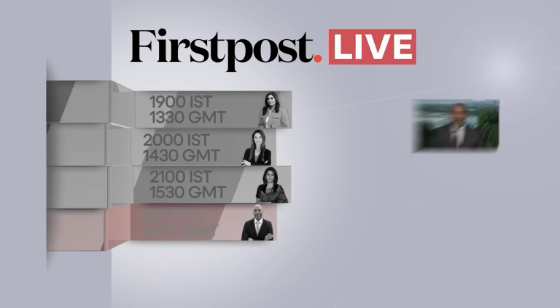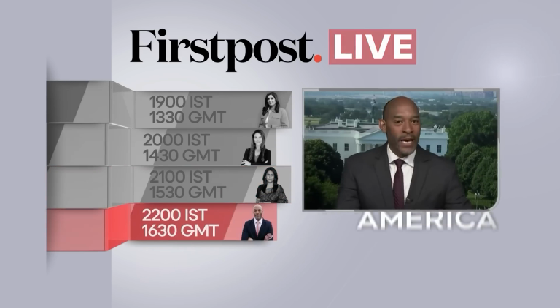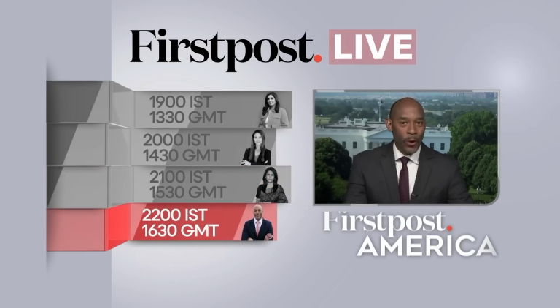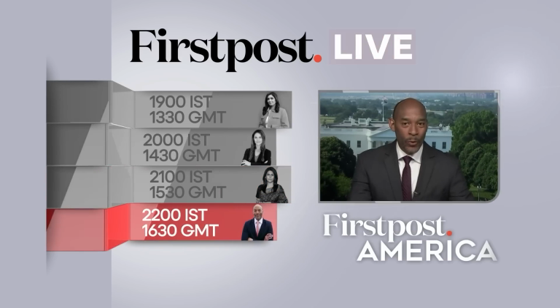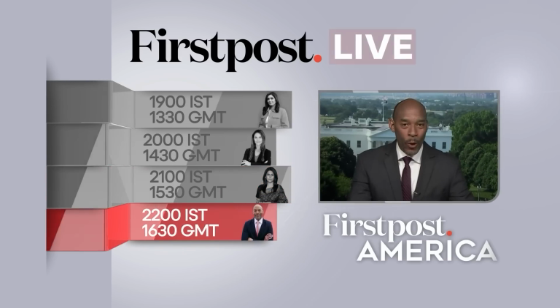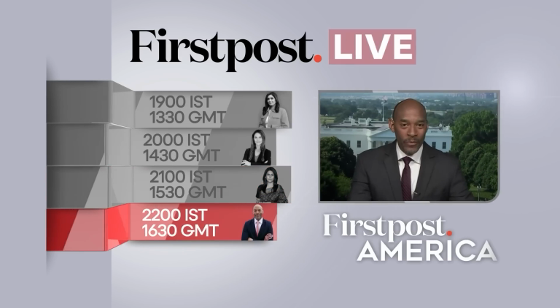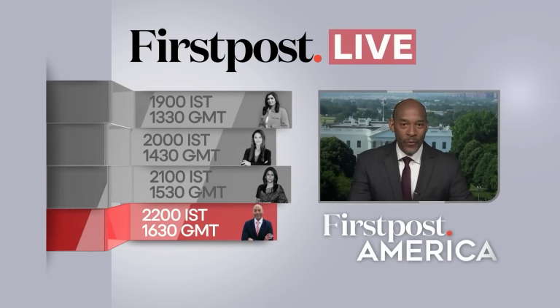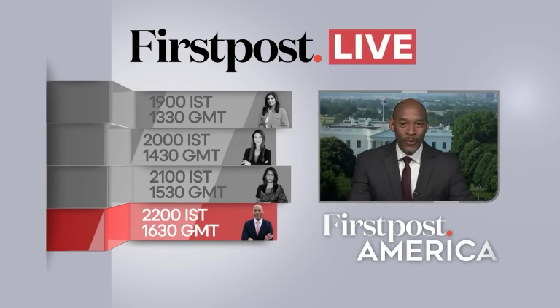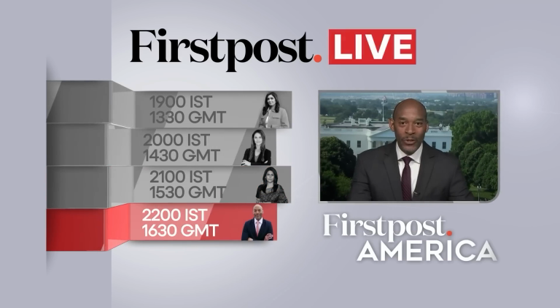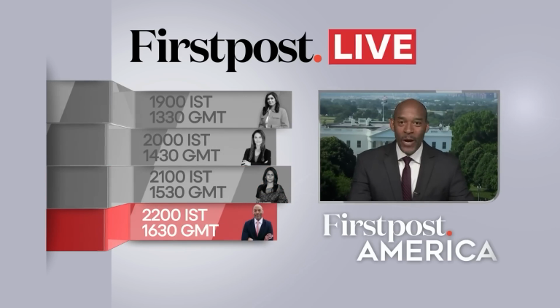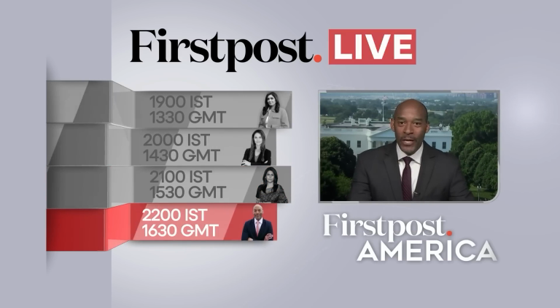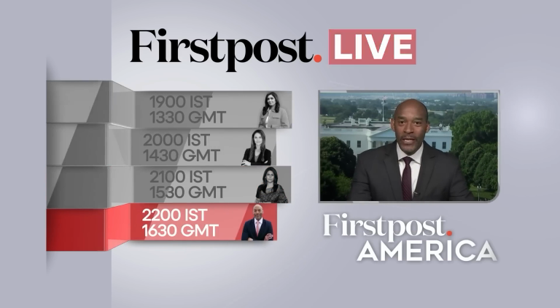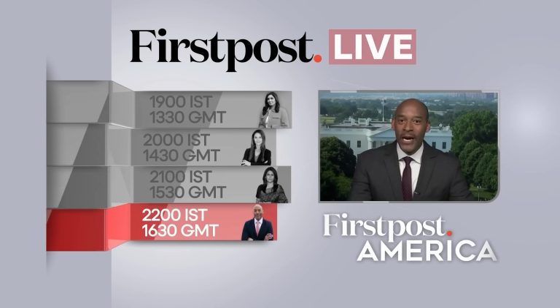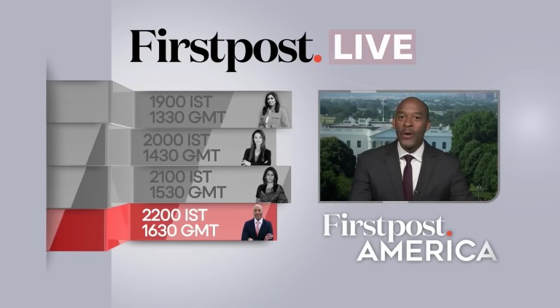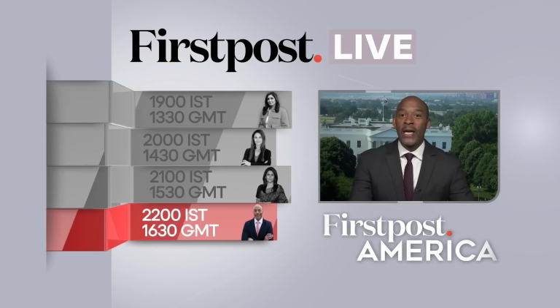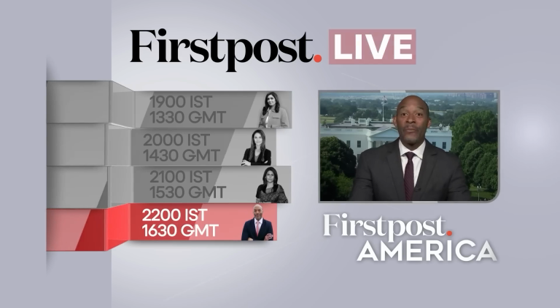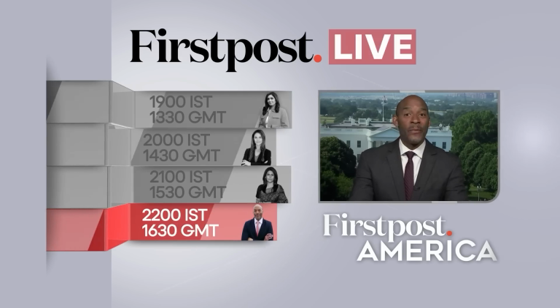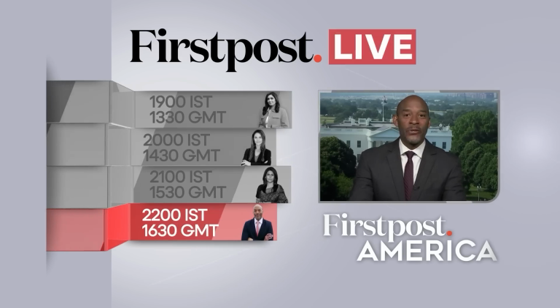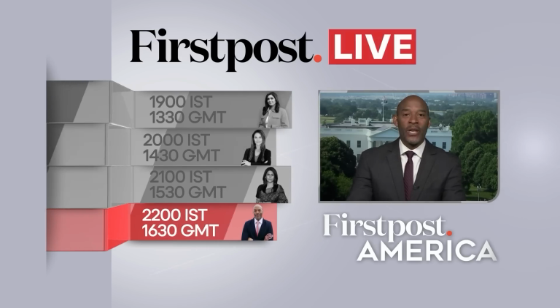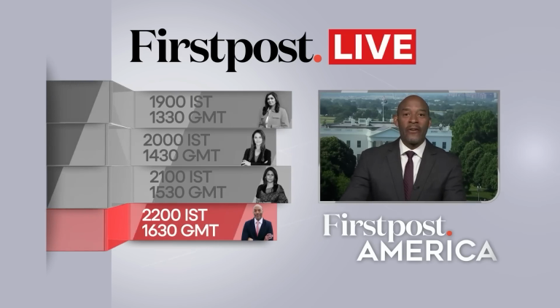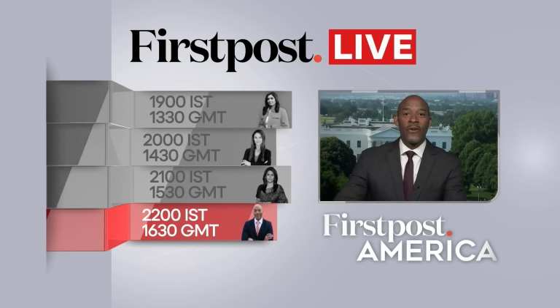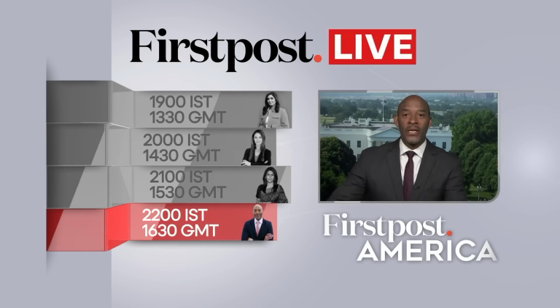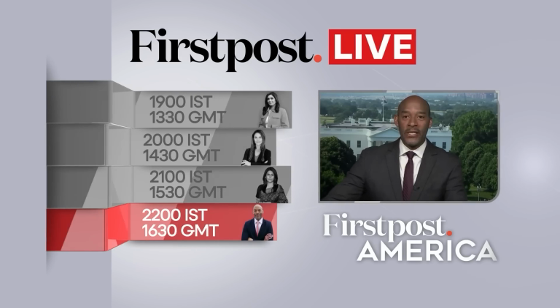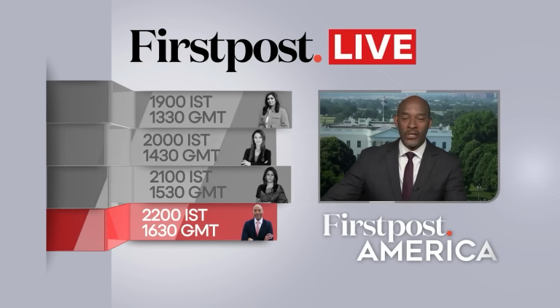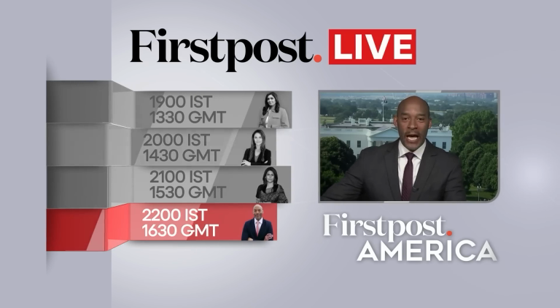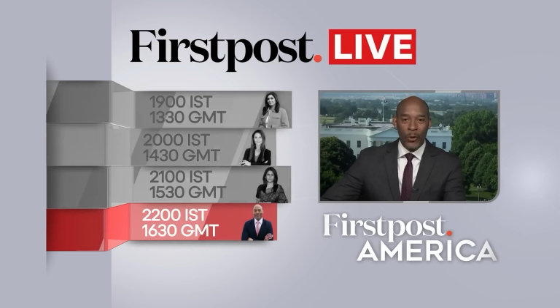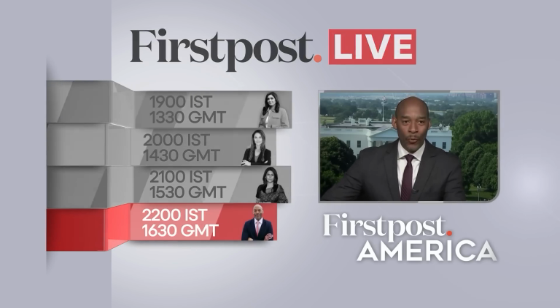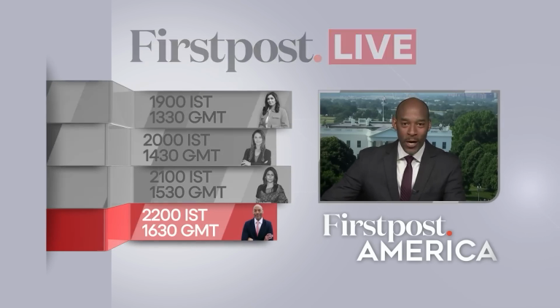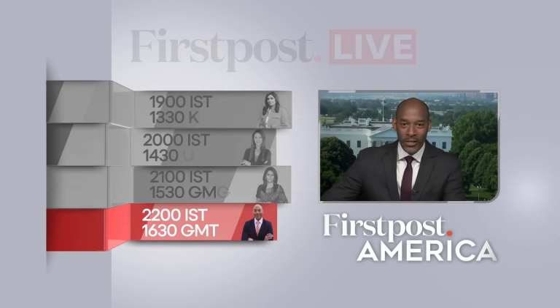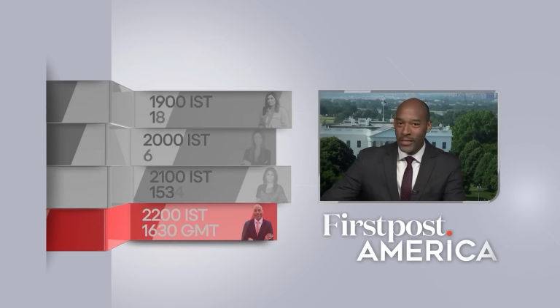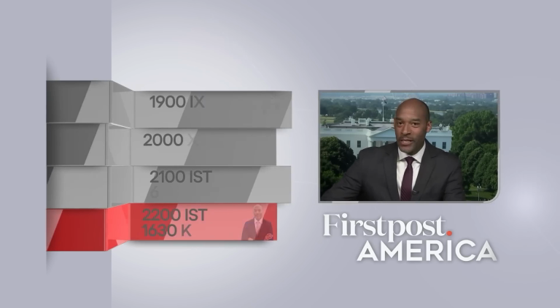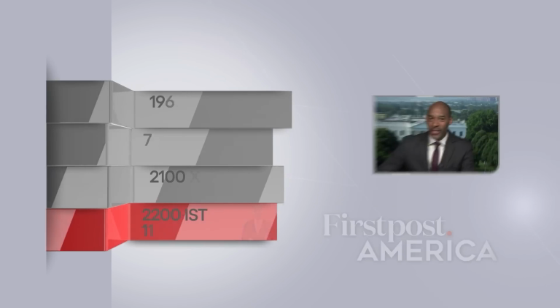Hello and welcome to First Post America. I'm Eric Hamm, coming to you live from the nation's capital of Washington, D.C.